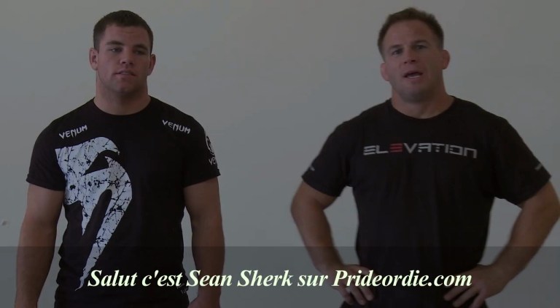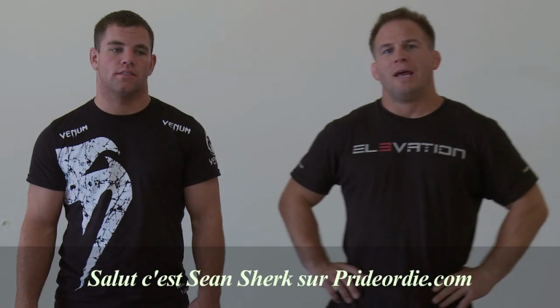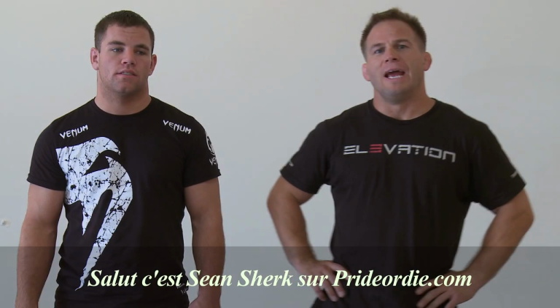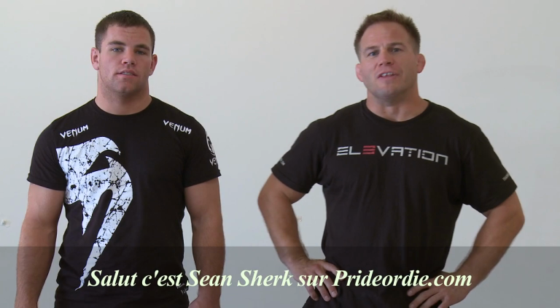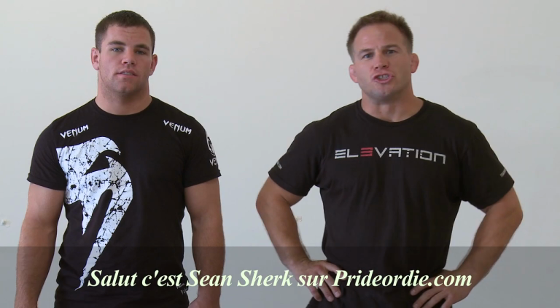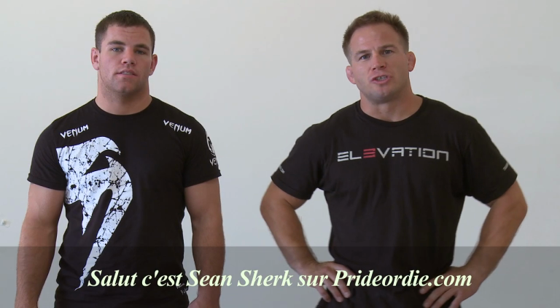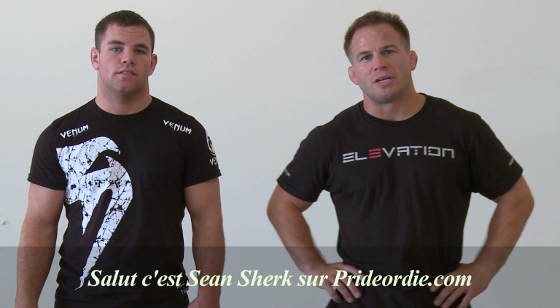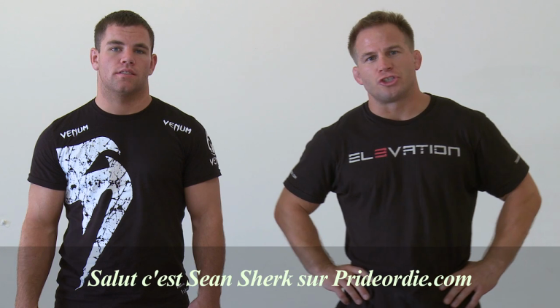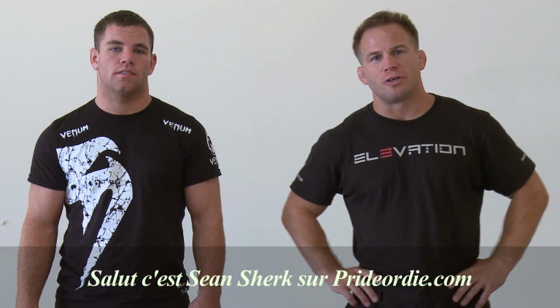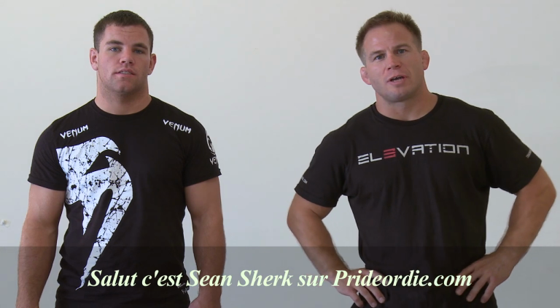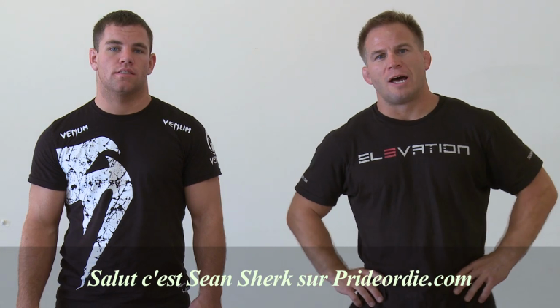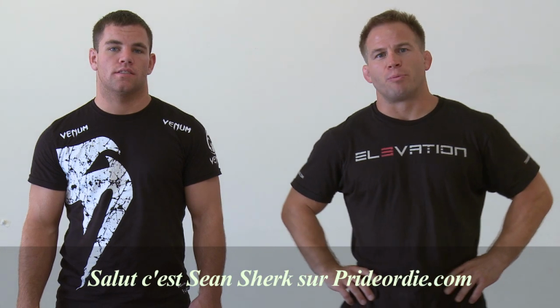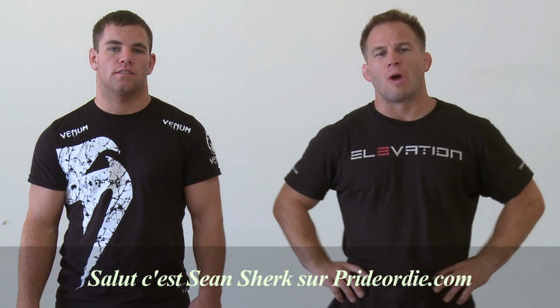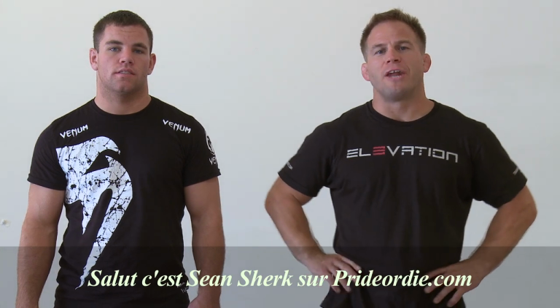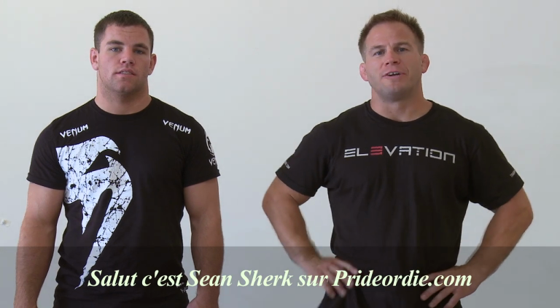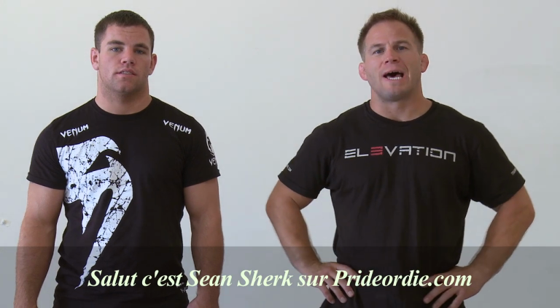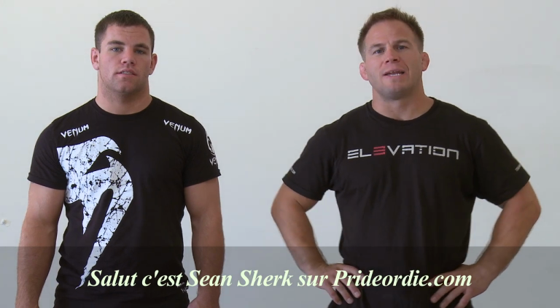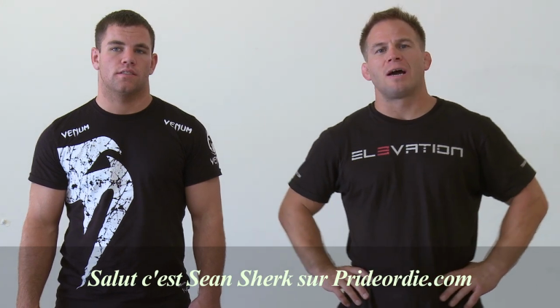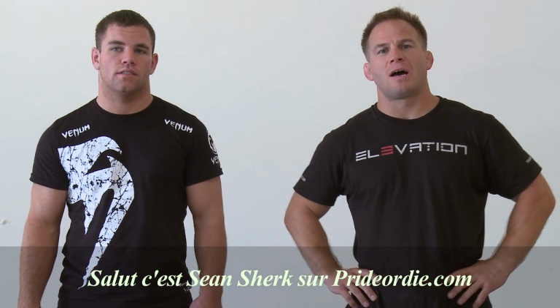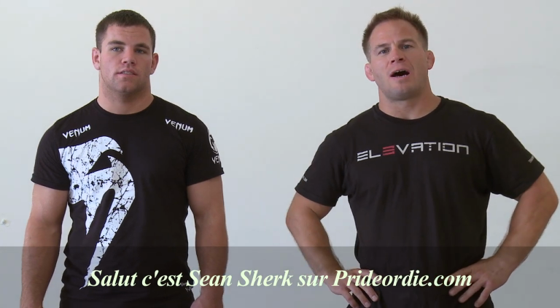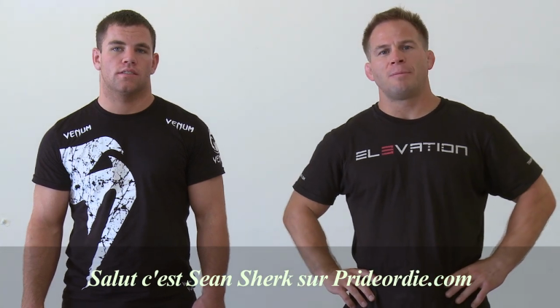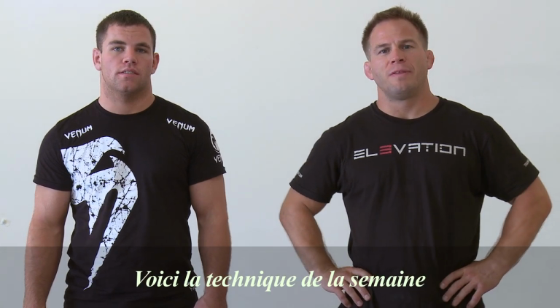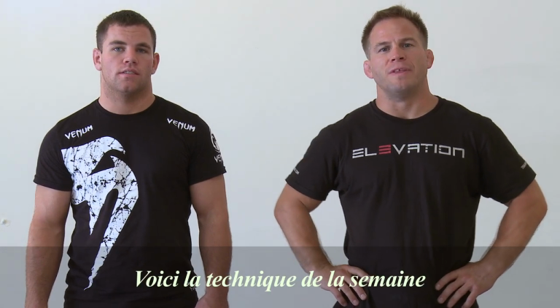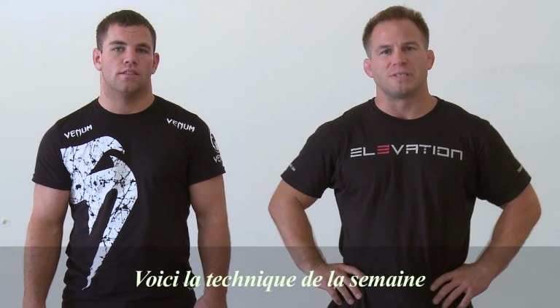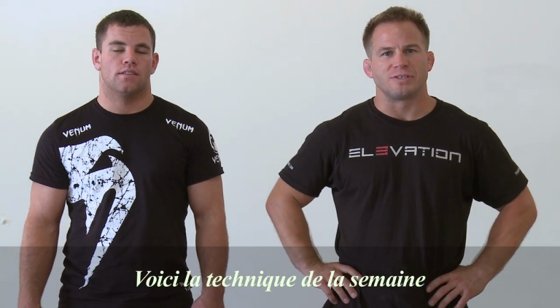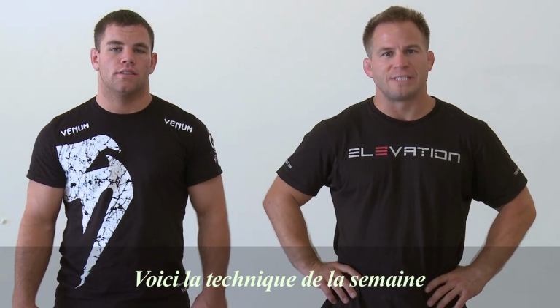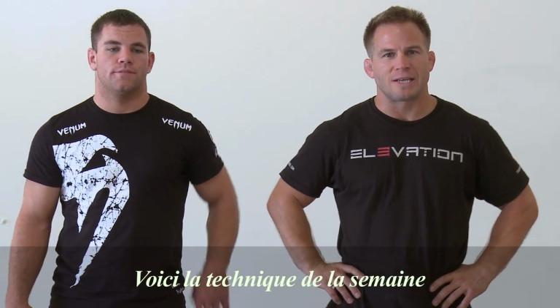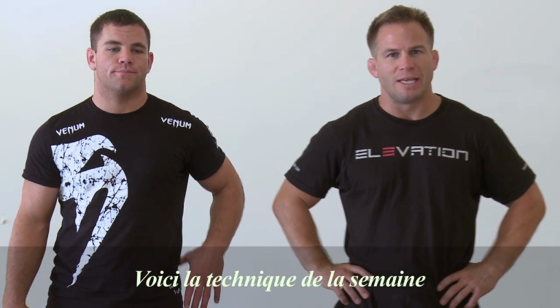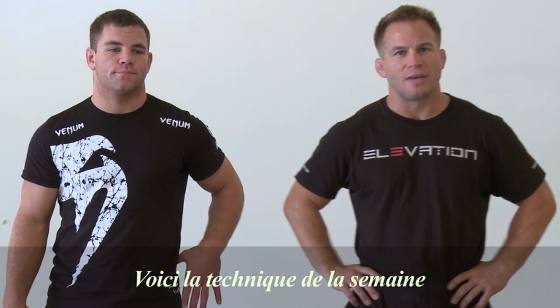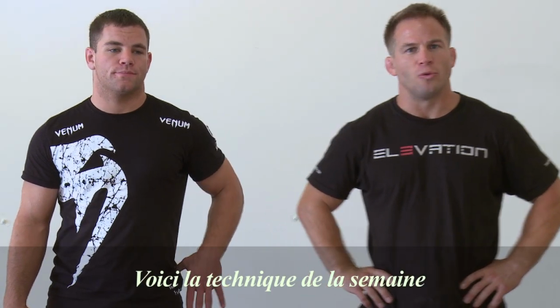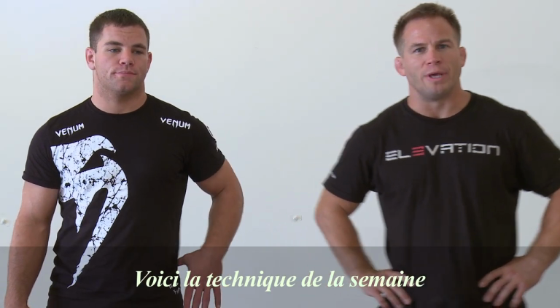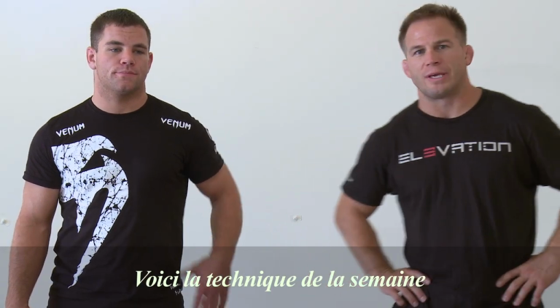Hey, this is Sean Shirk on PrideOrDie.com. This is the technique of the week.